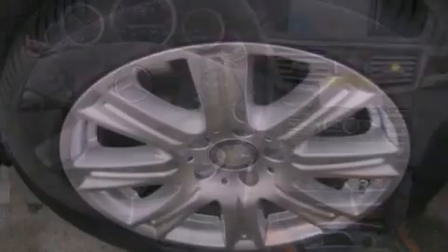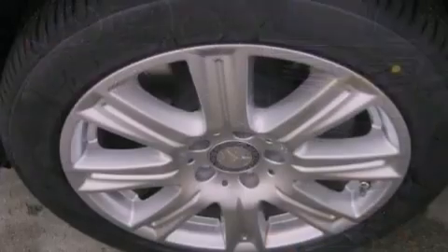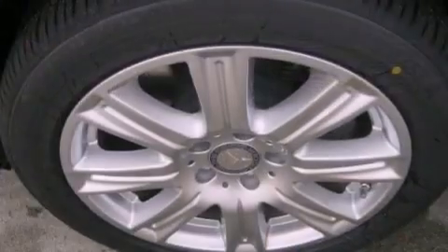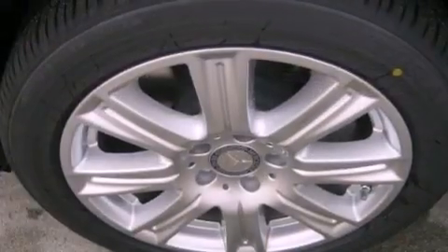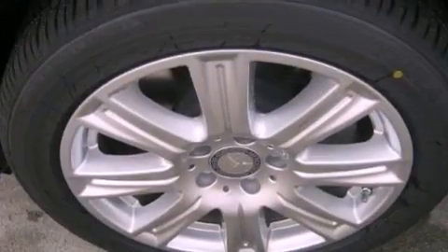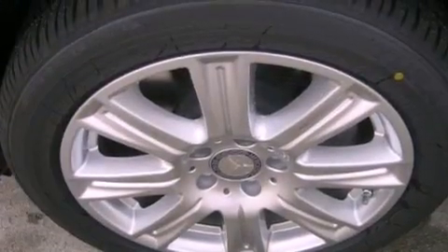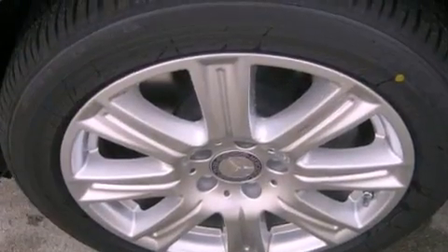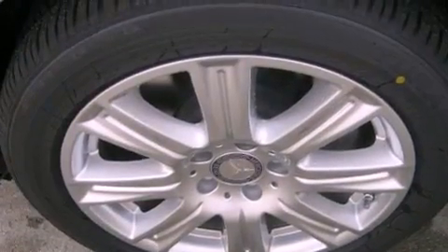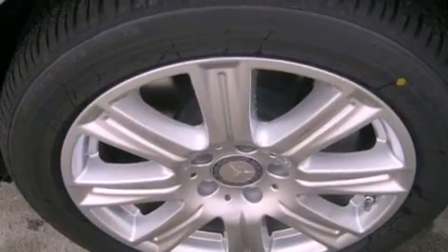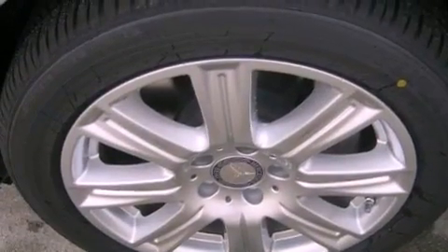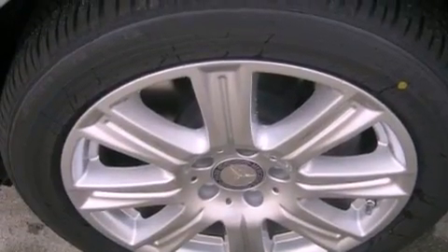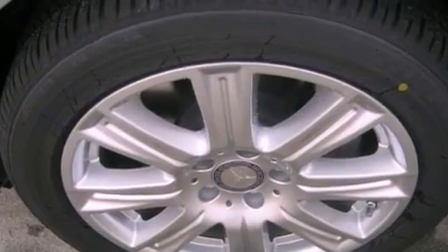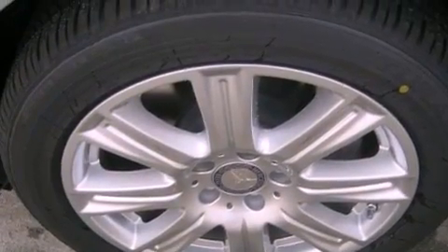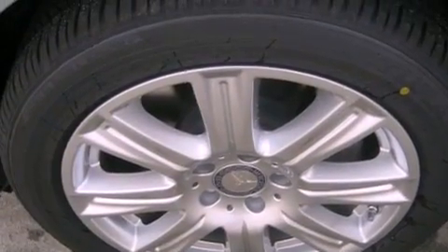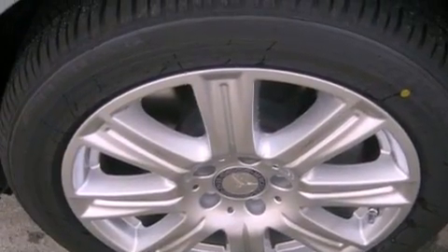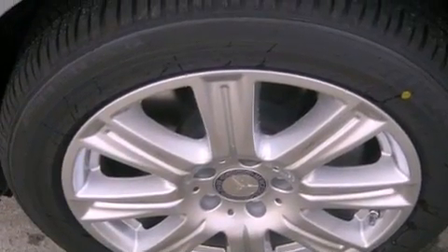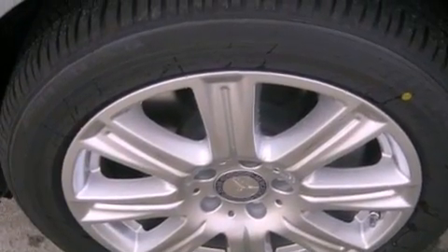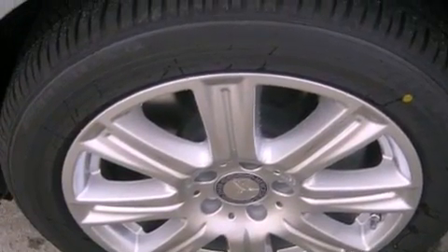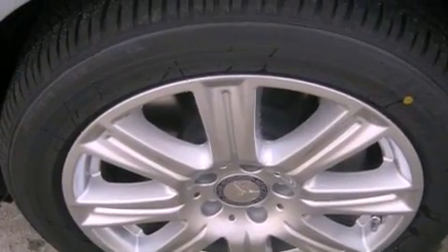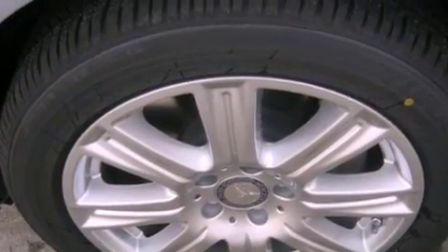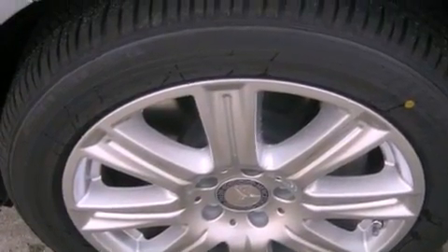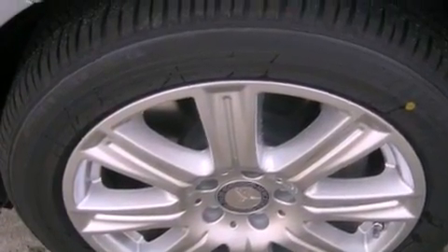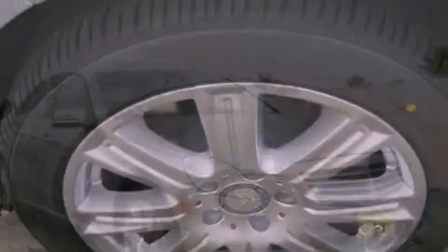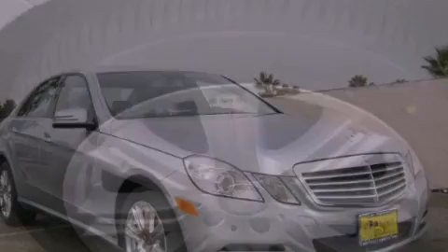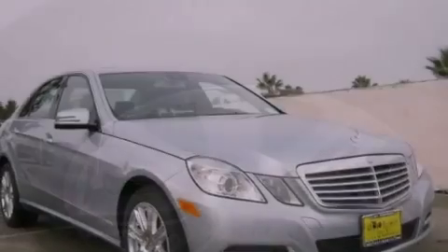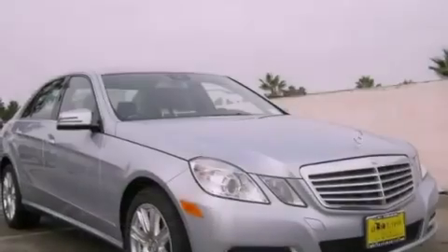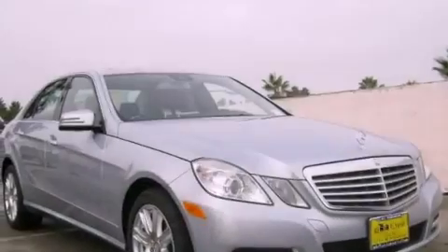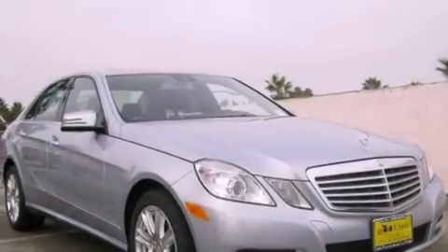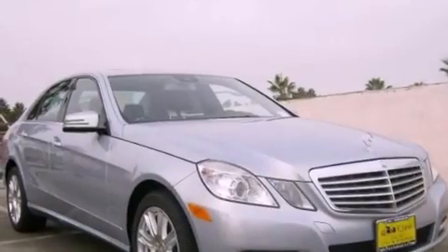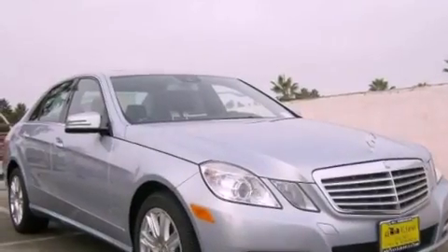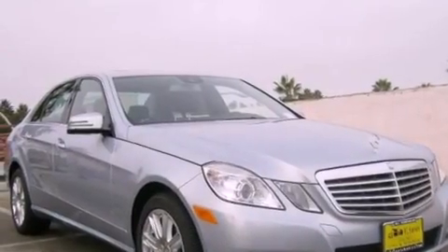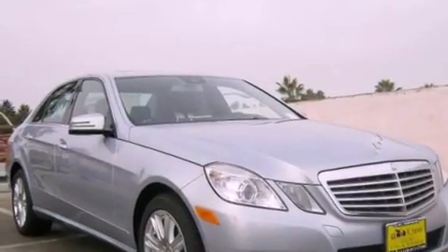With an EPA estimated rating of 30 miles per gallon on the highway, this automobile pays off in the long run.